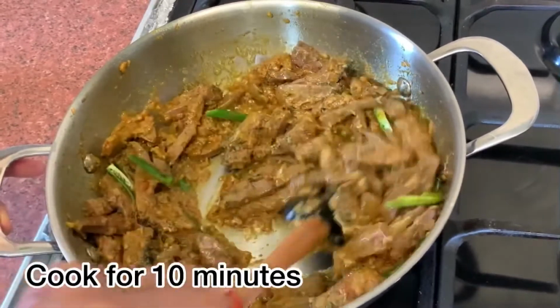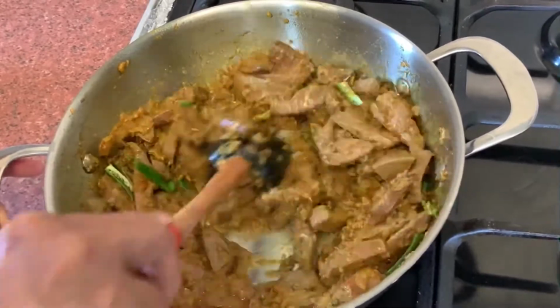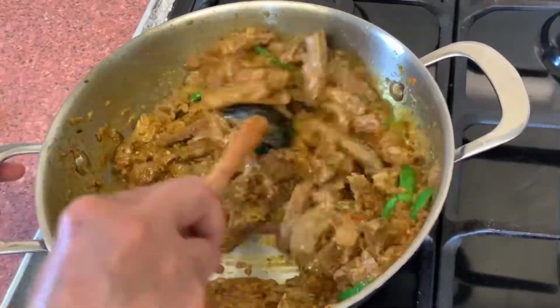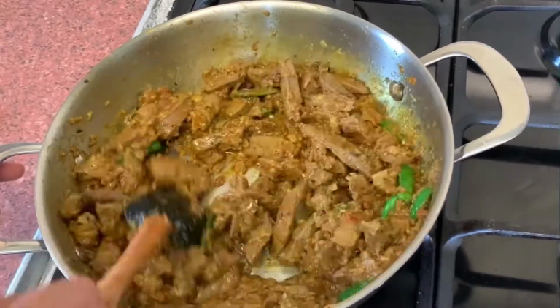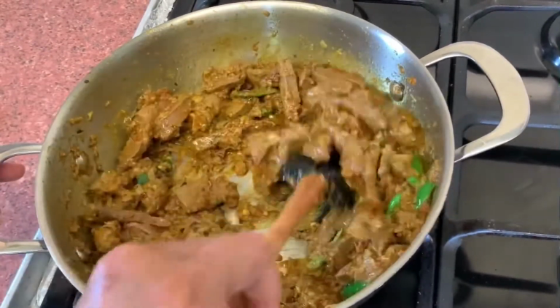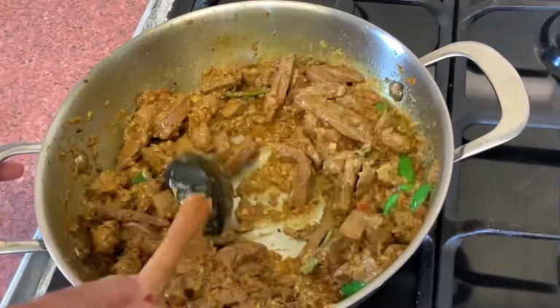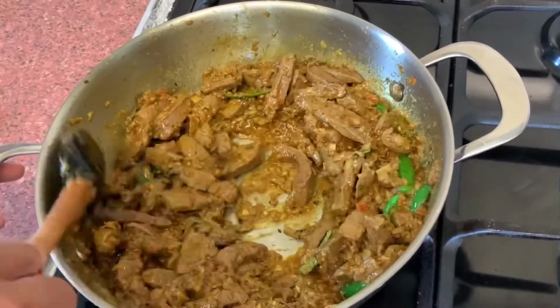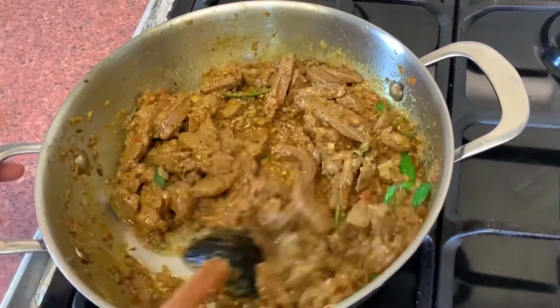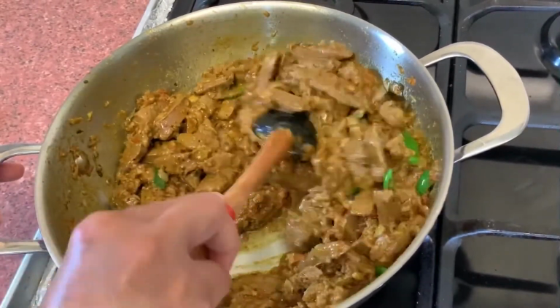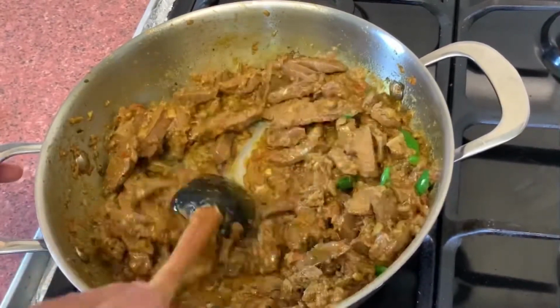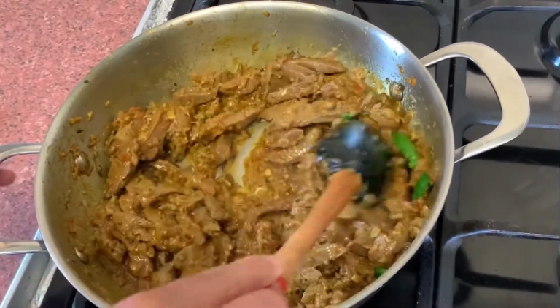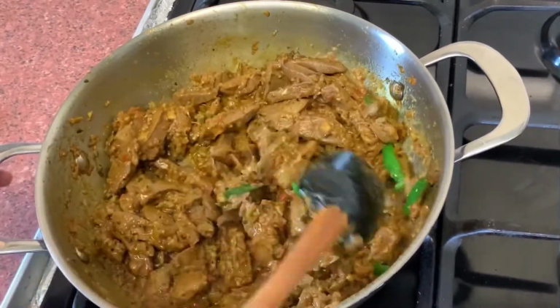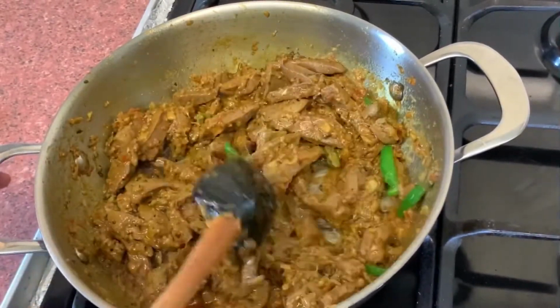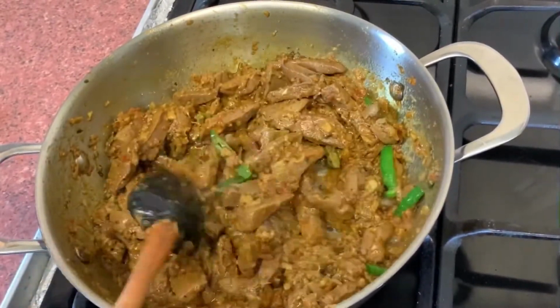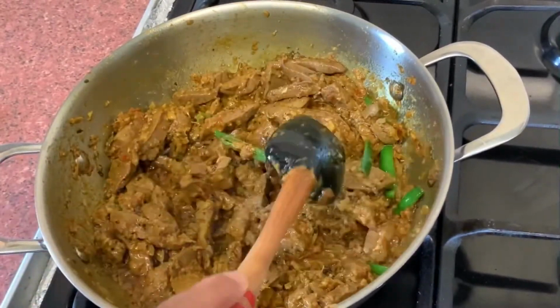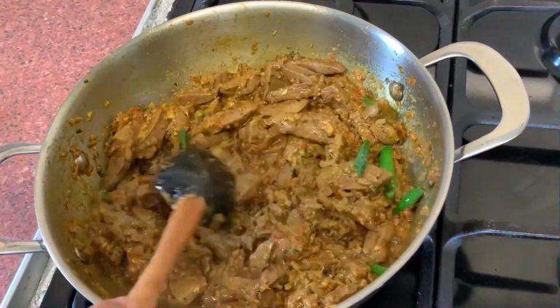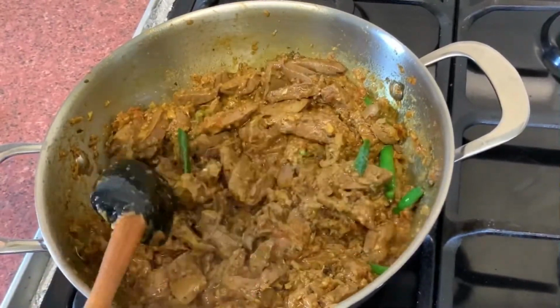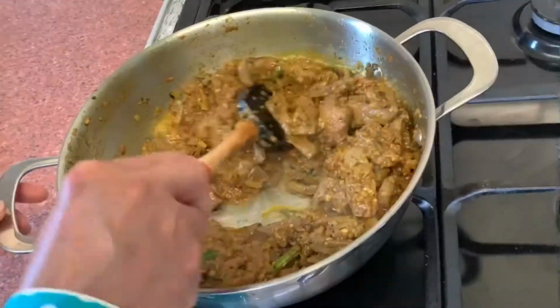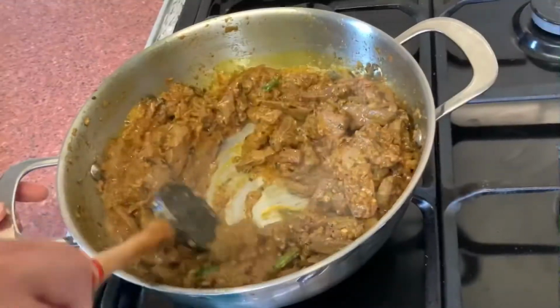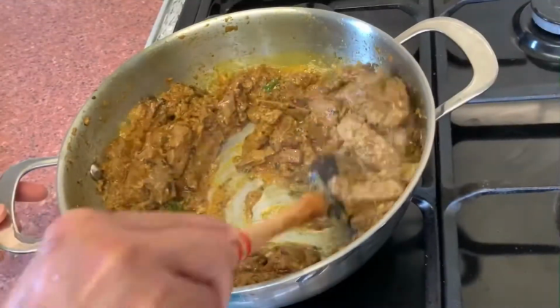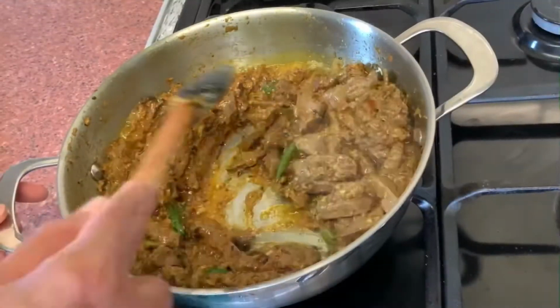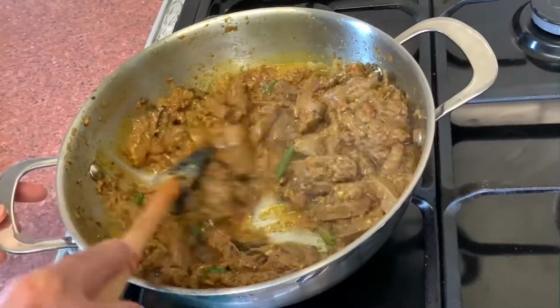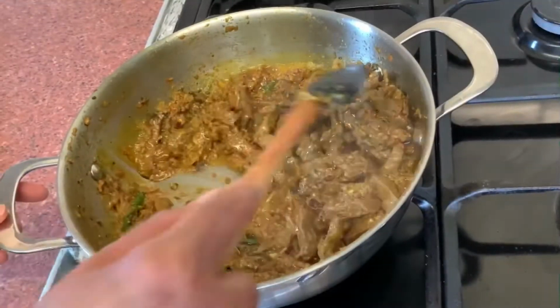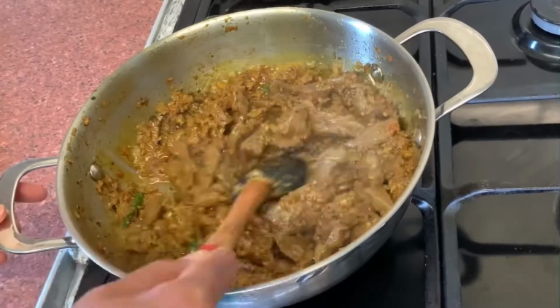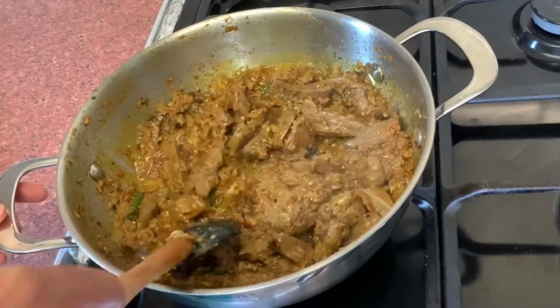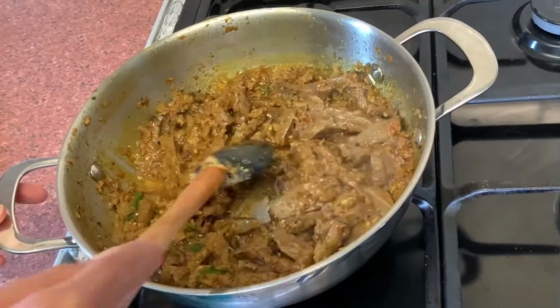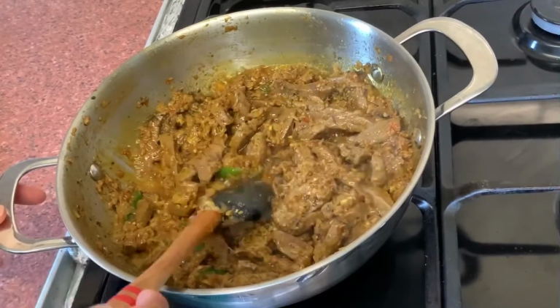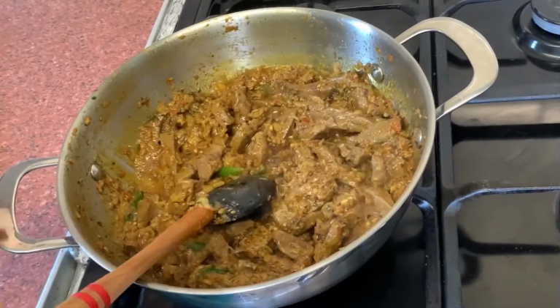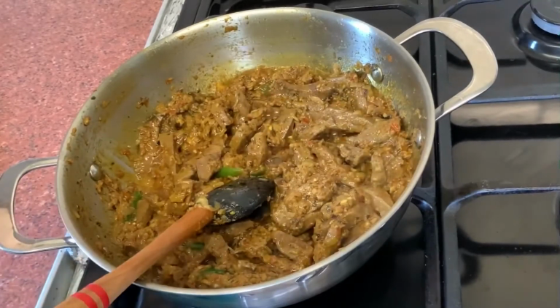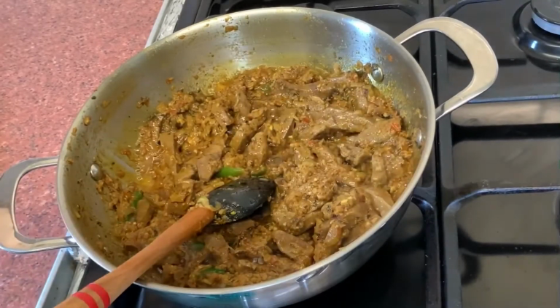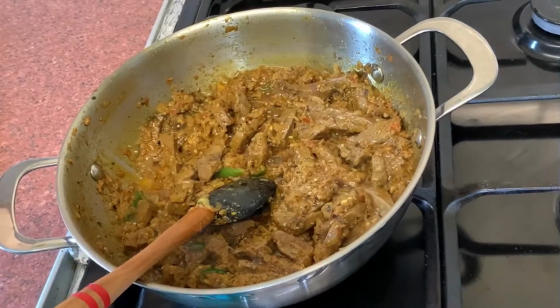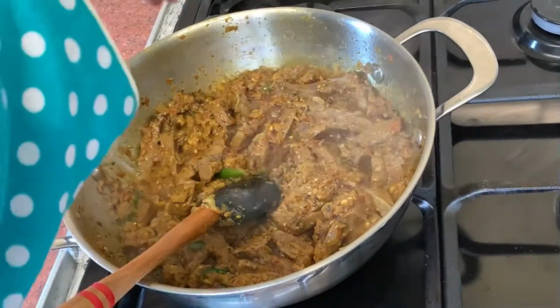This is the first one. The next one. The third one.